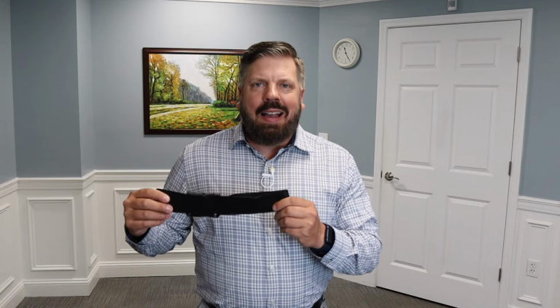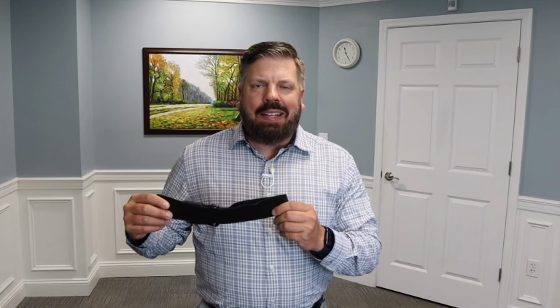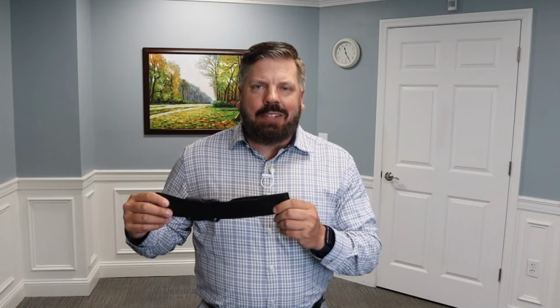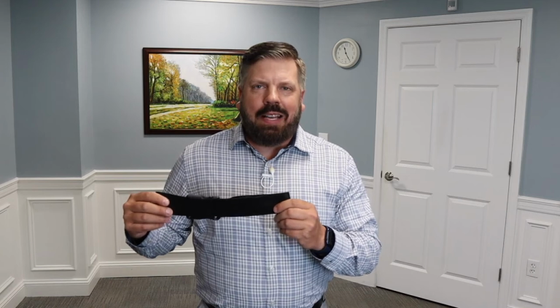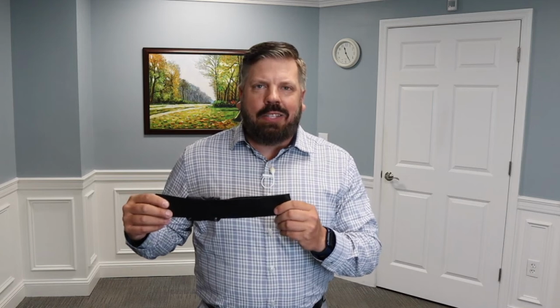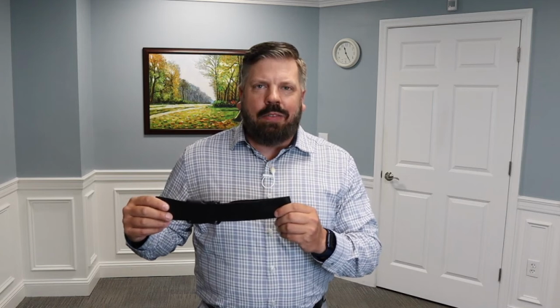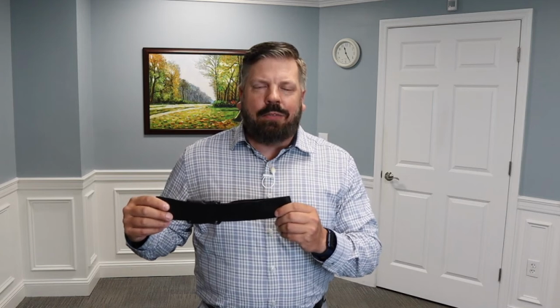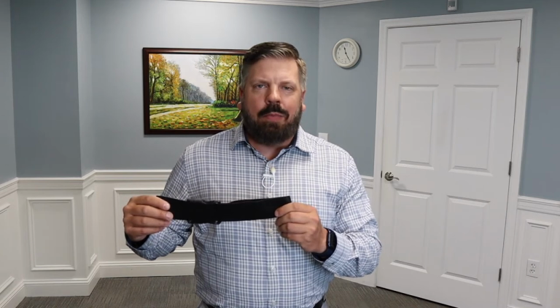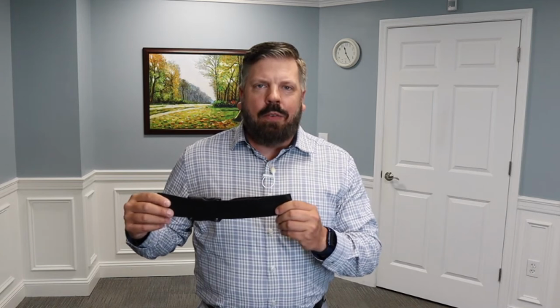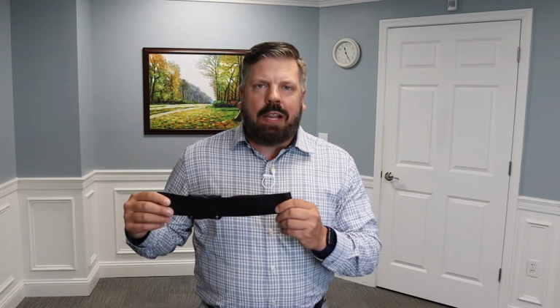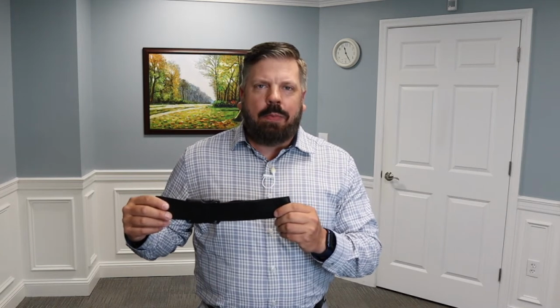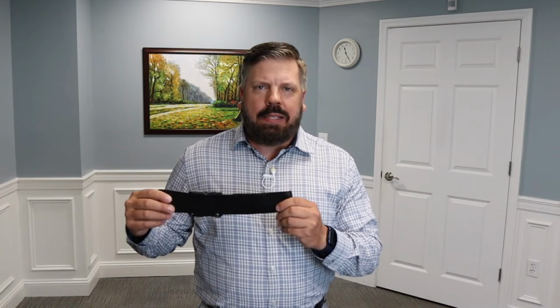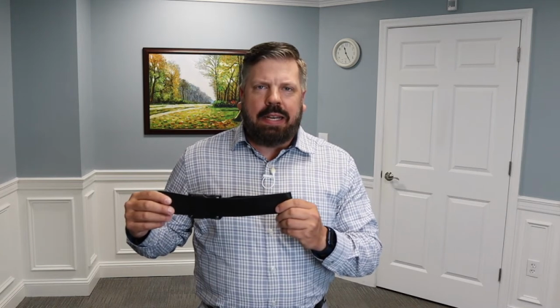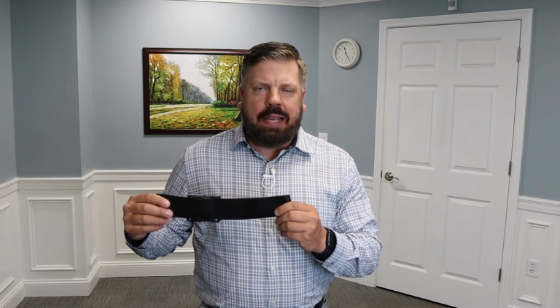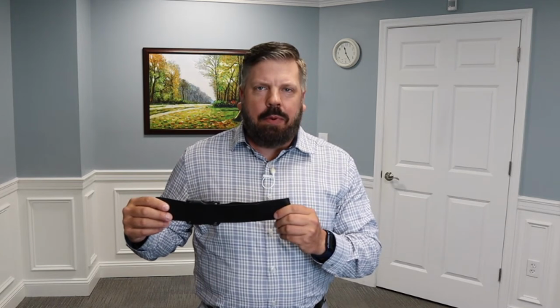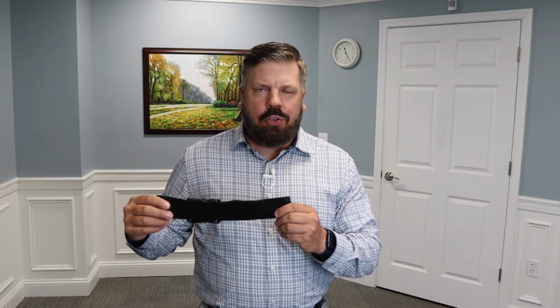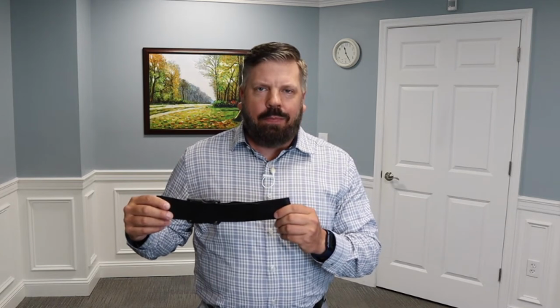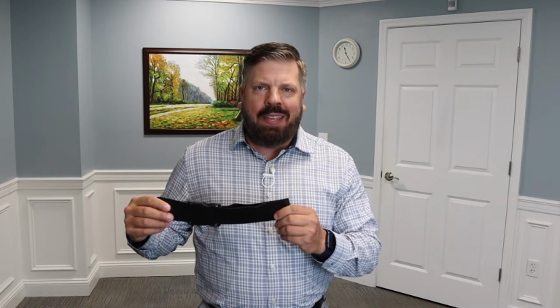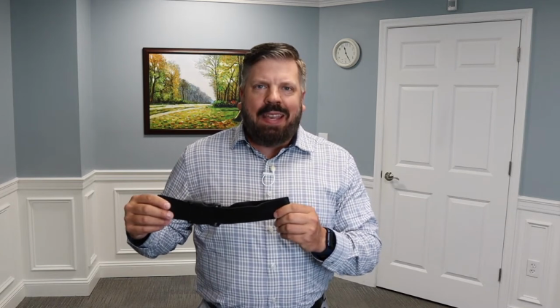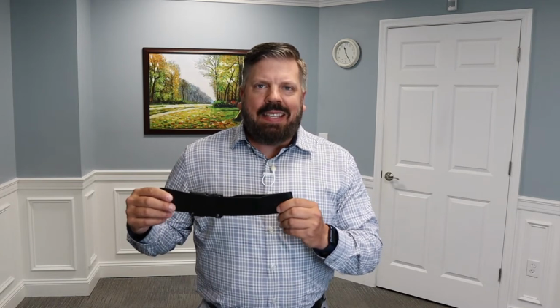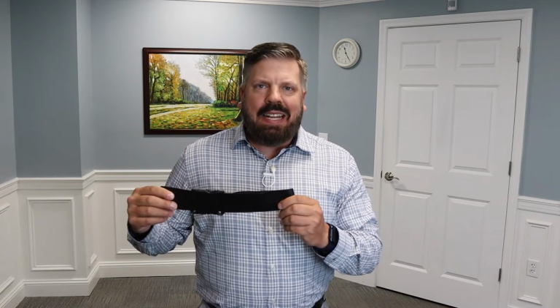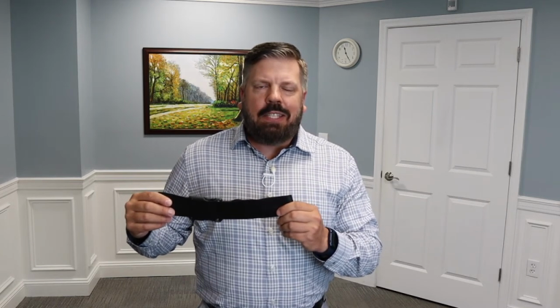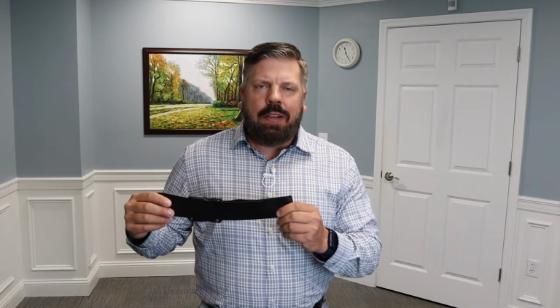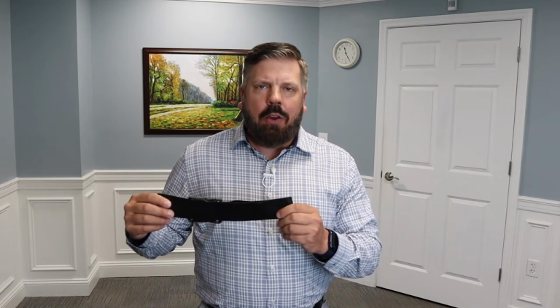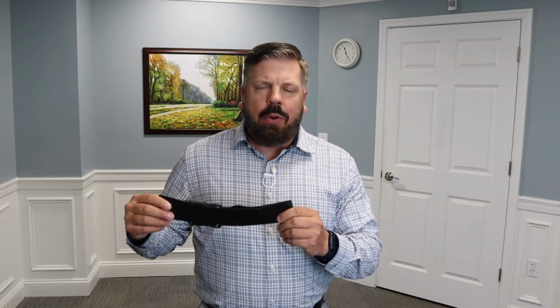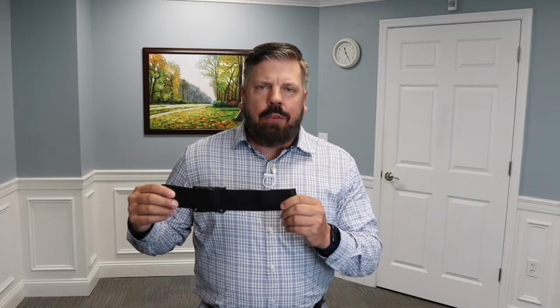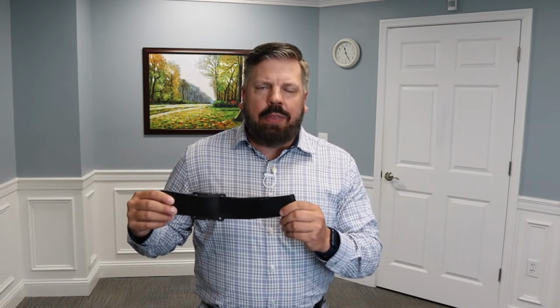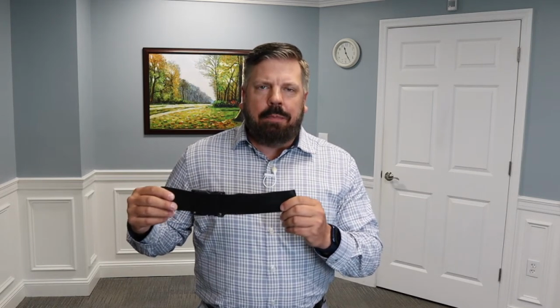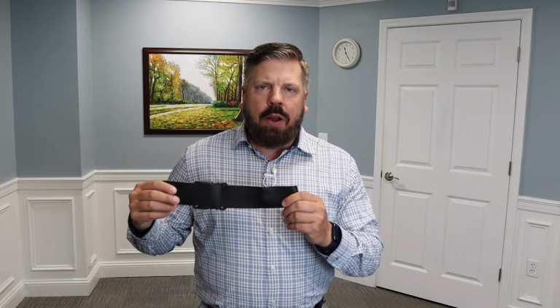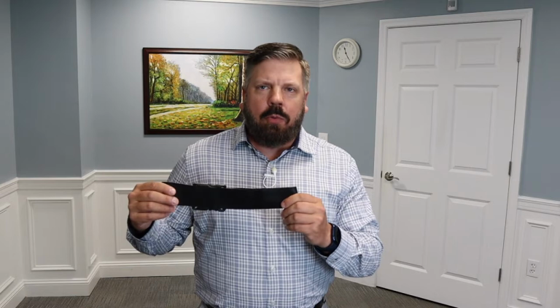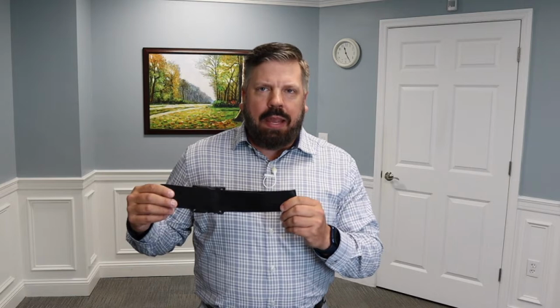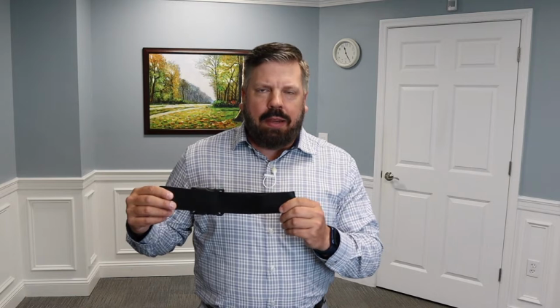Hi, Dr. Todd Sullivan from Nova Chiropractic and Acupuncture. In today's video I'll be reviewing the buckle band.